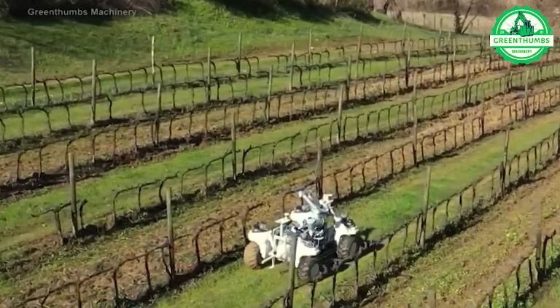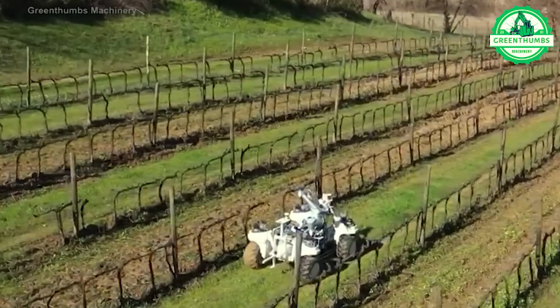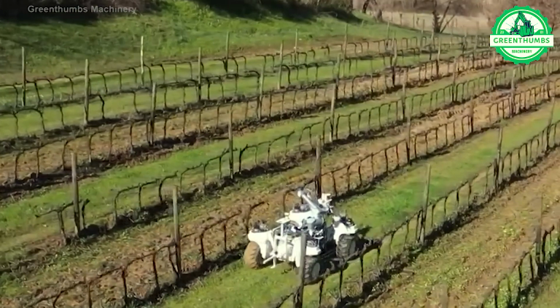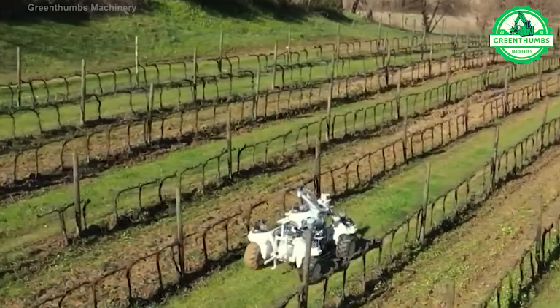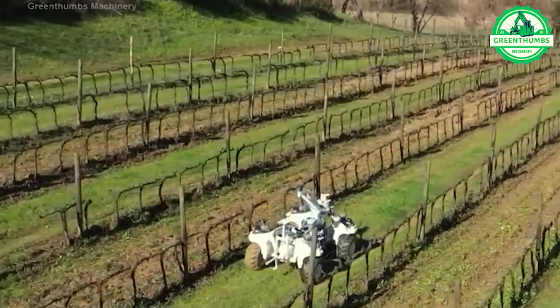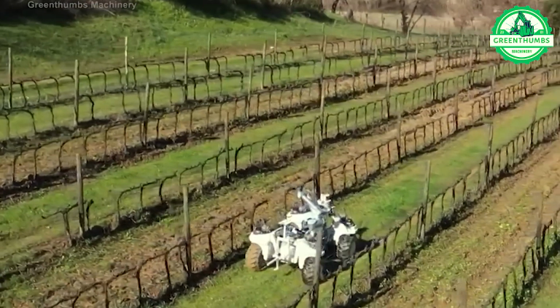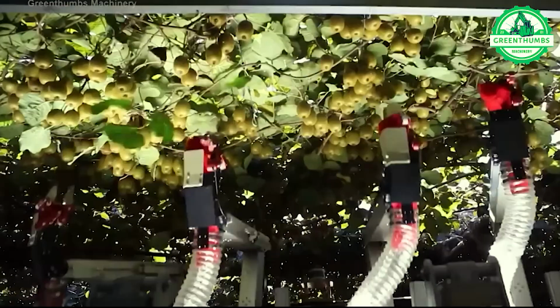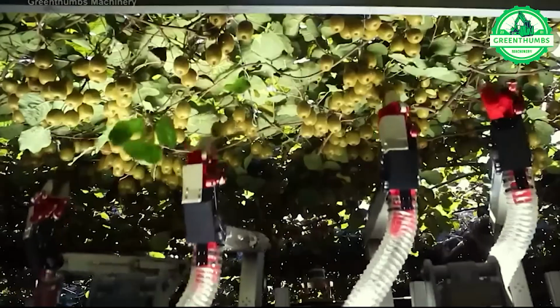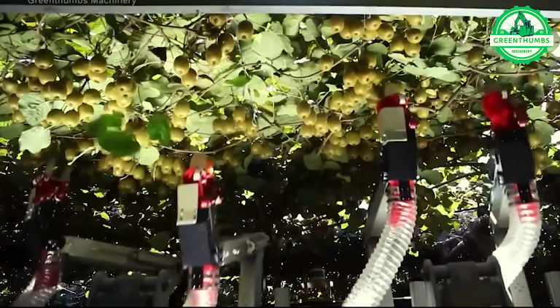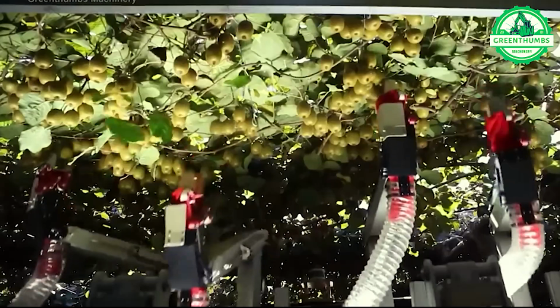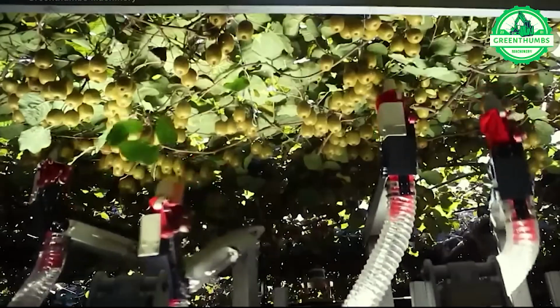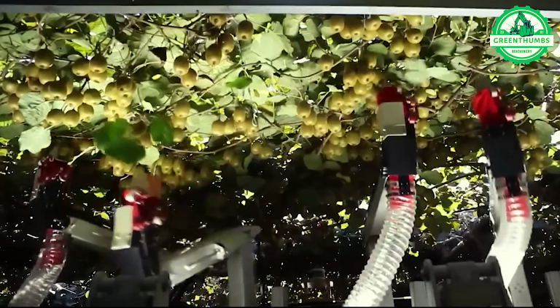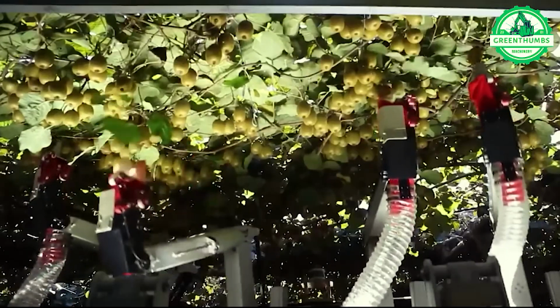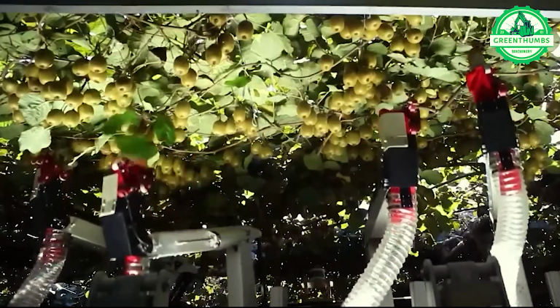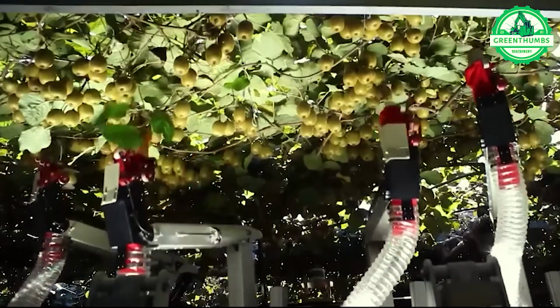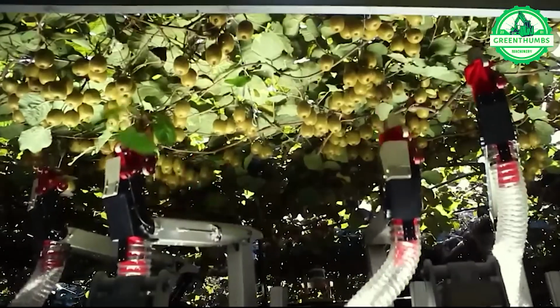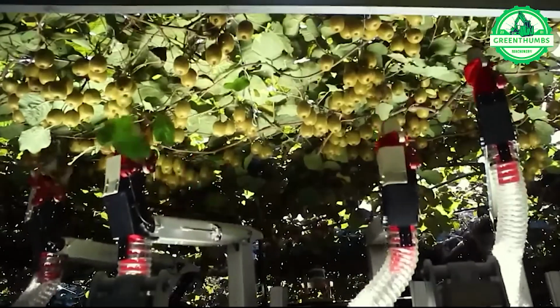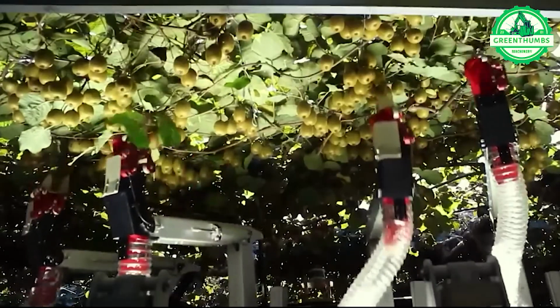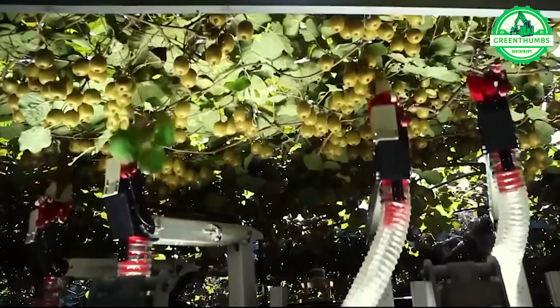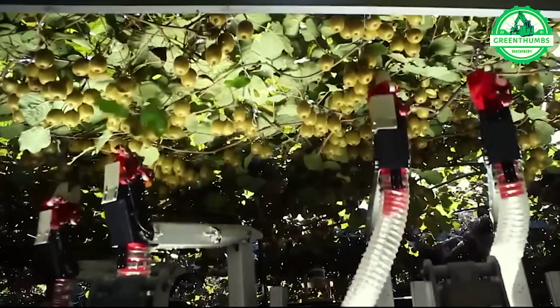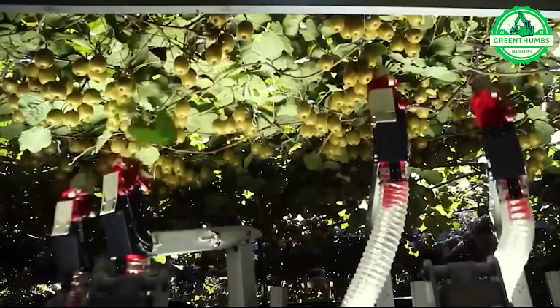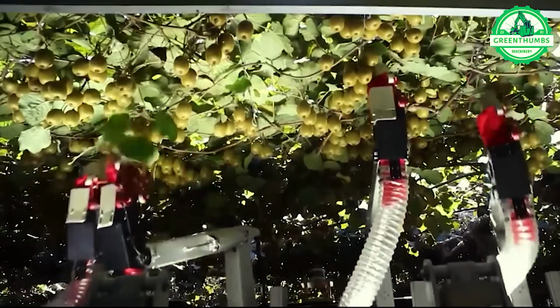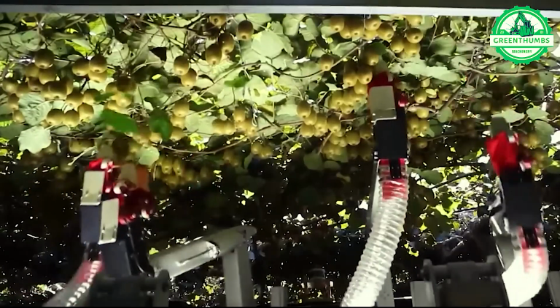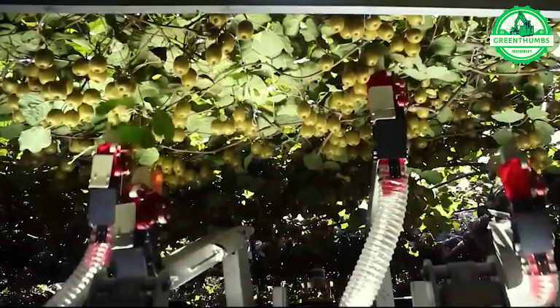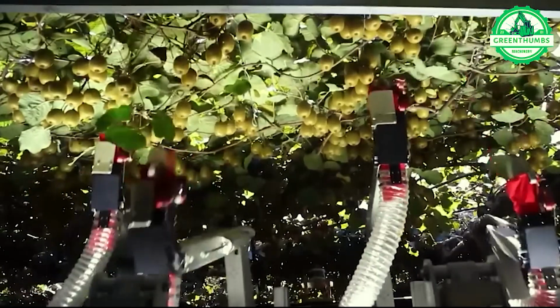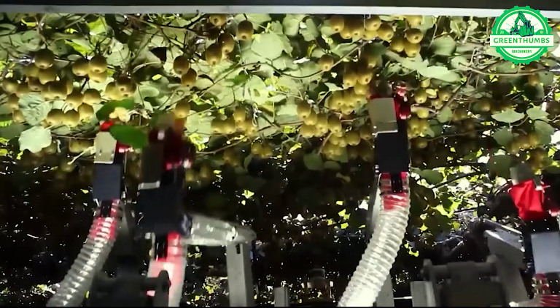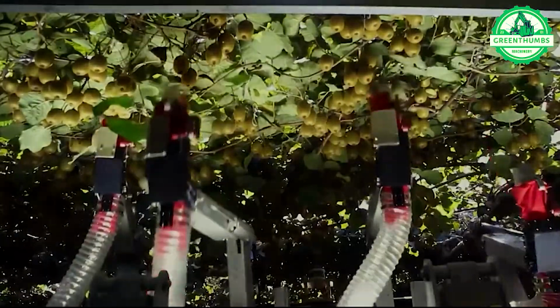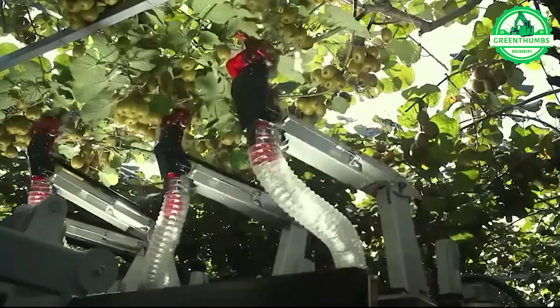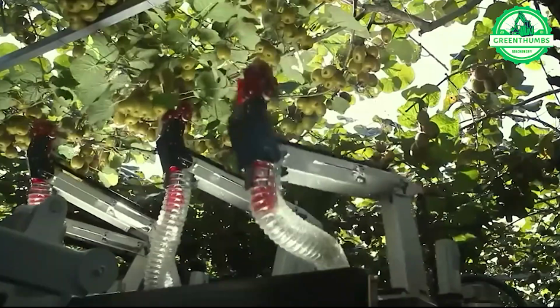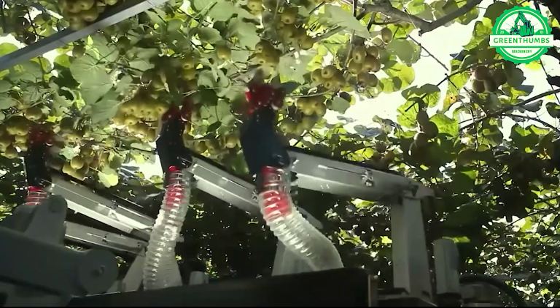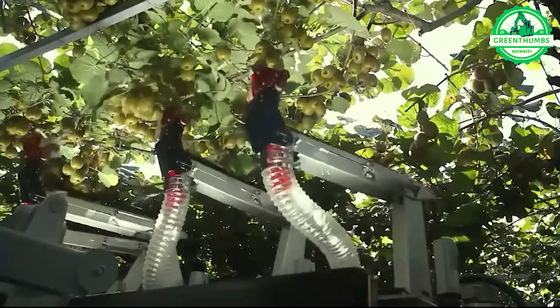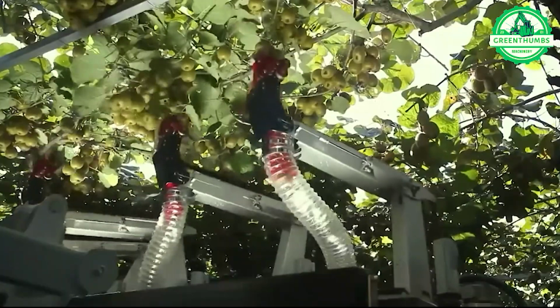The Kiwi Picking Robot is an automated device designed to harvest kiwi fruit from trees in orchards.